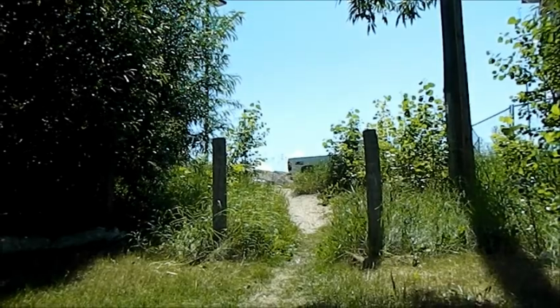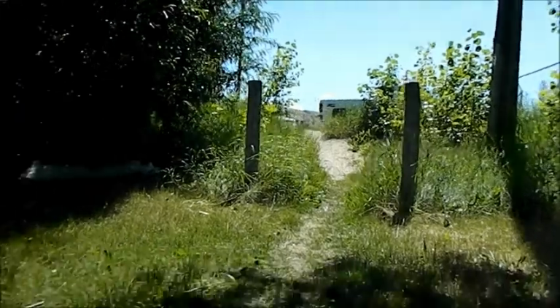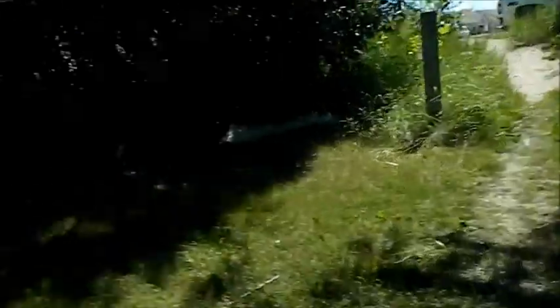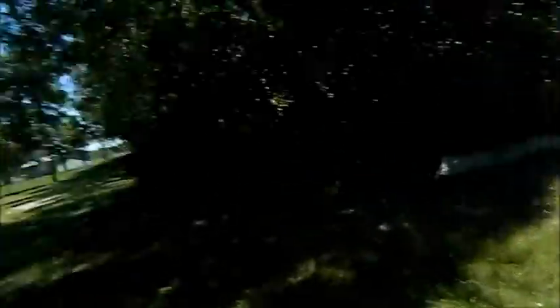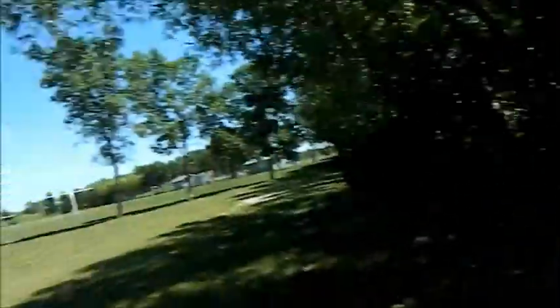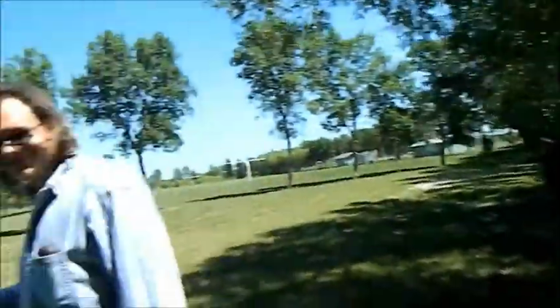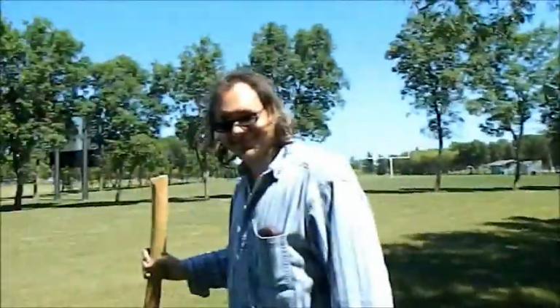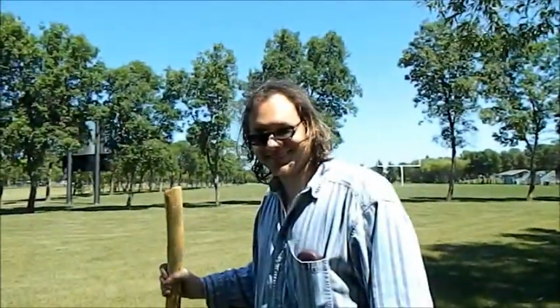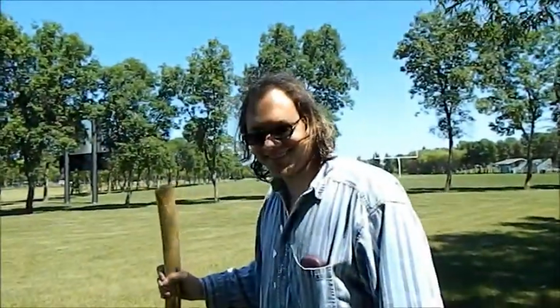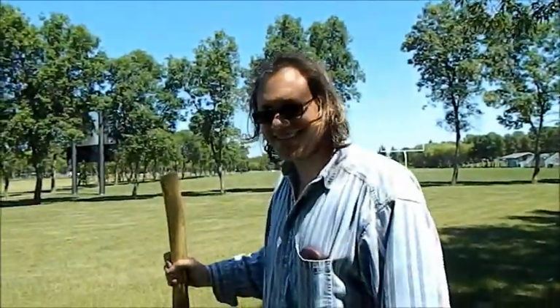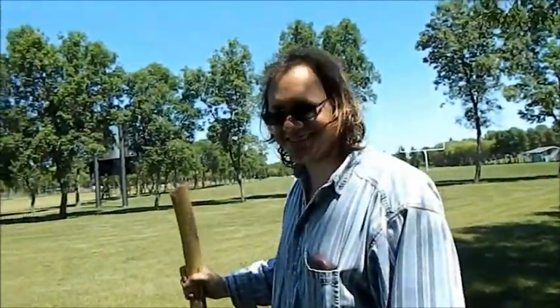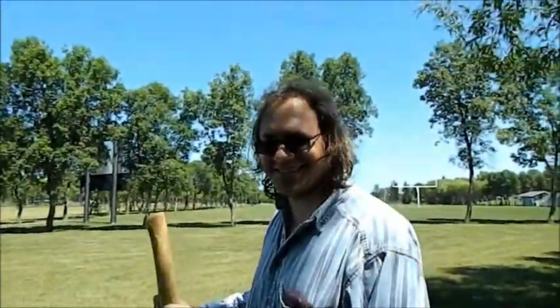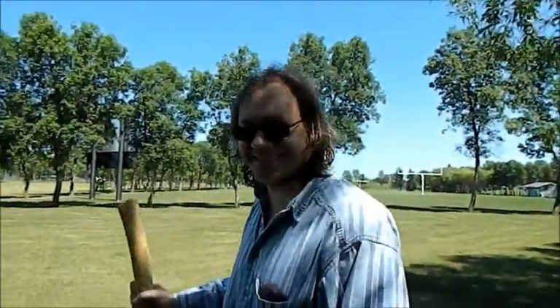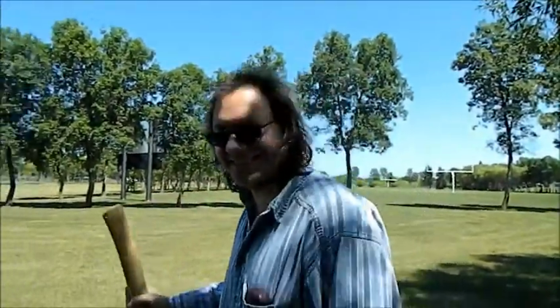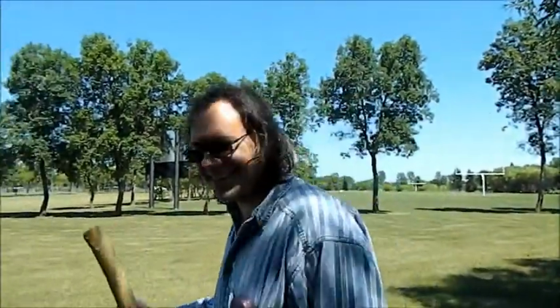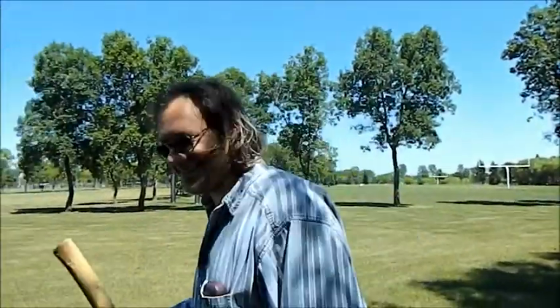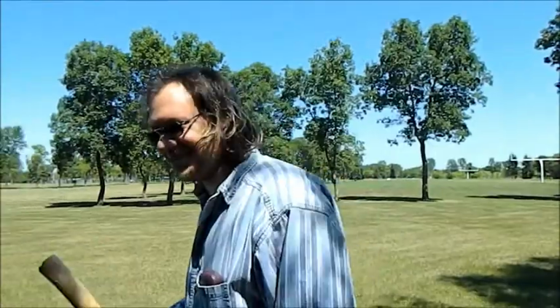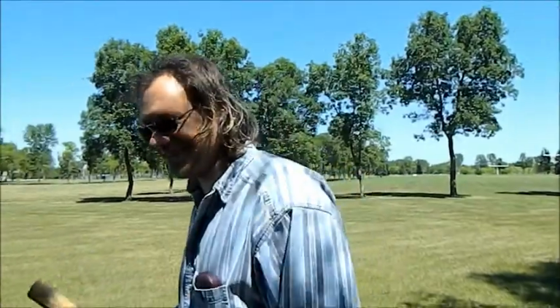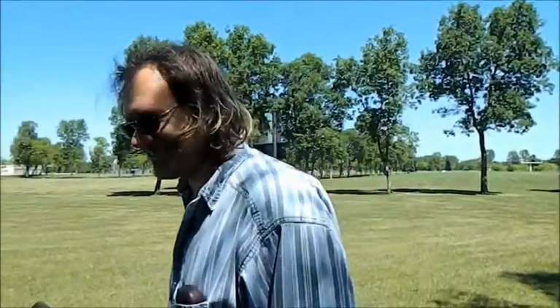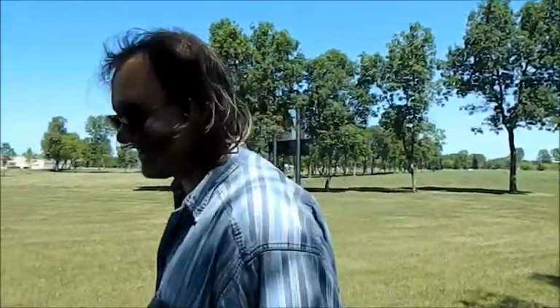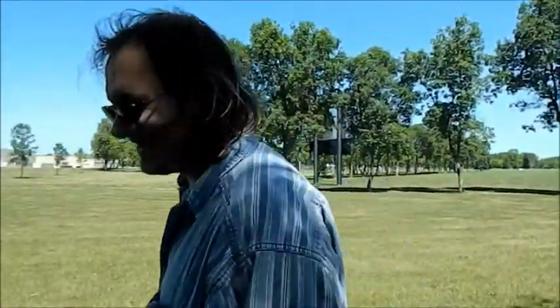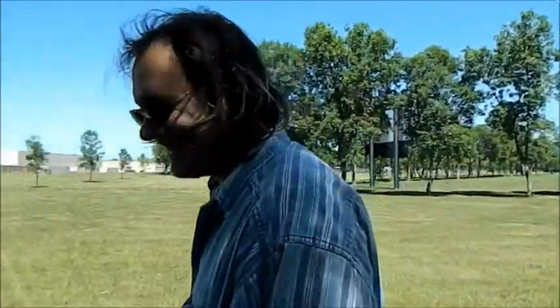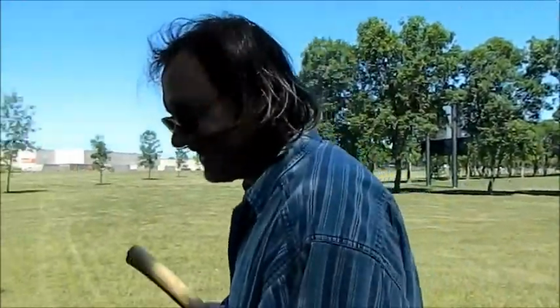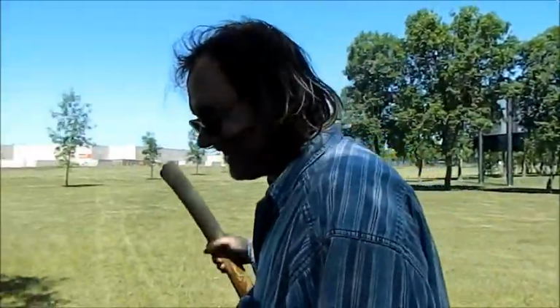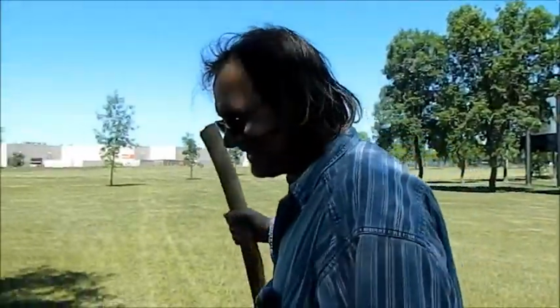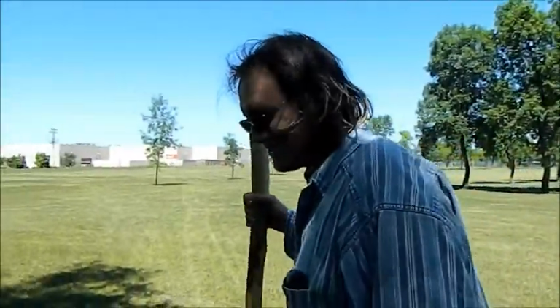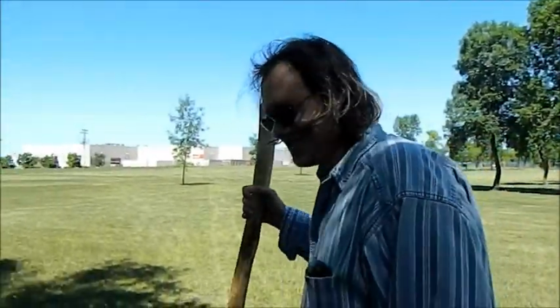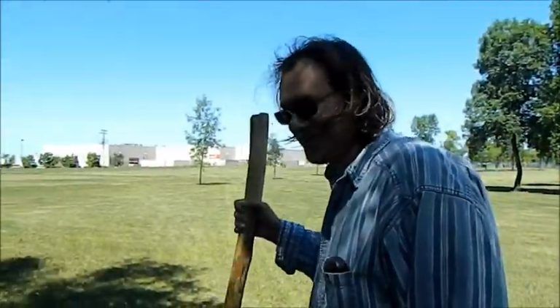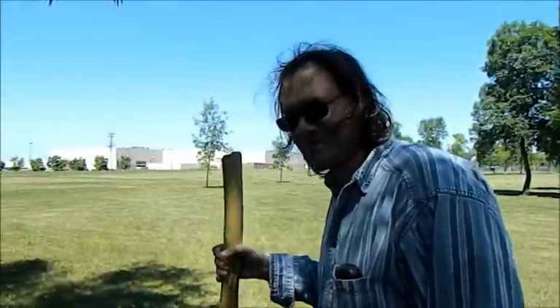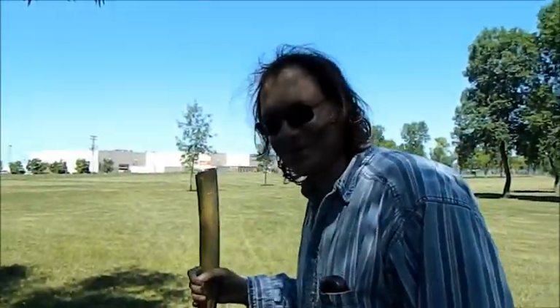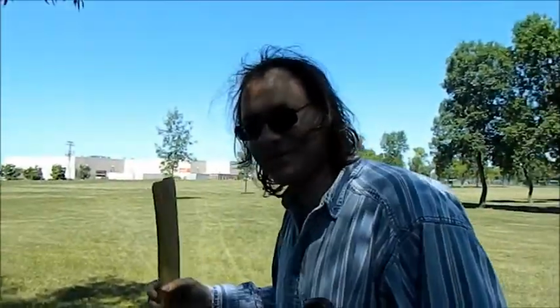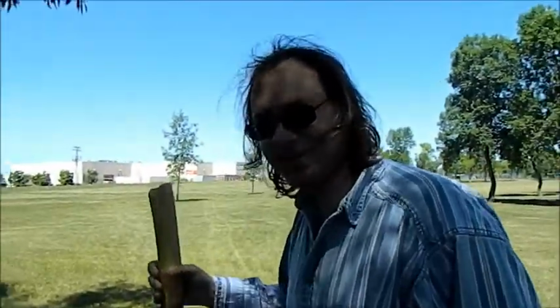There you go, Ed. Was that too hard? Yes, it was. It was incredibly difficult.